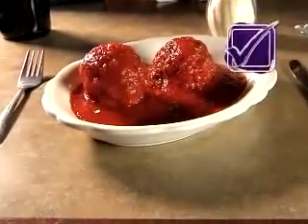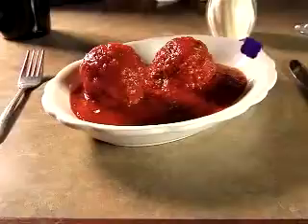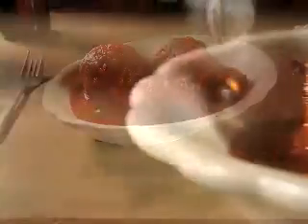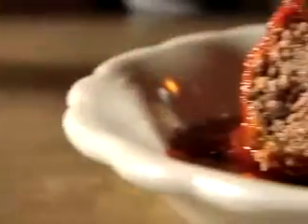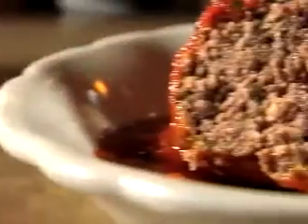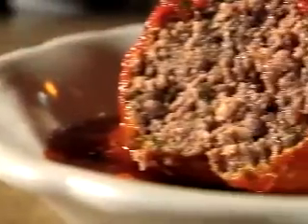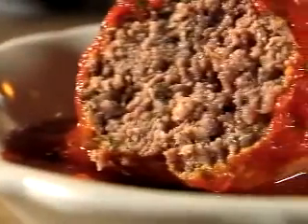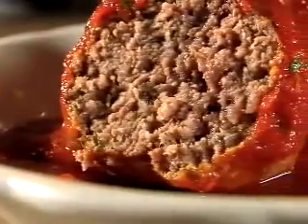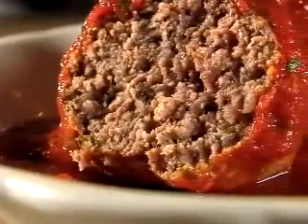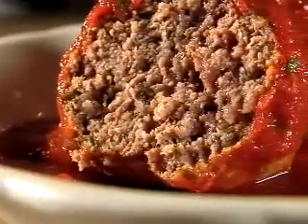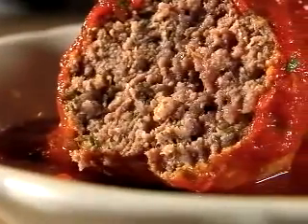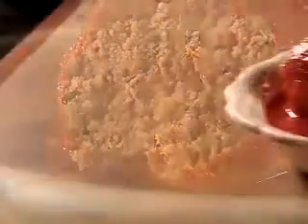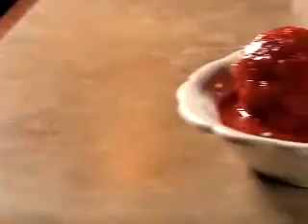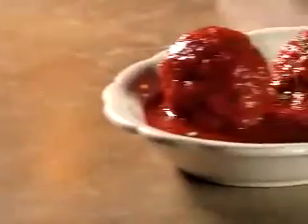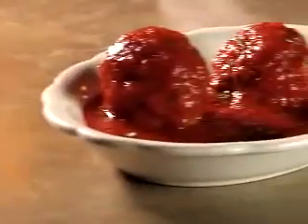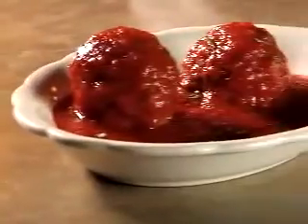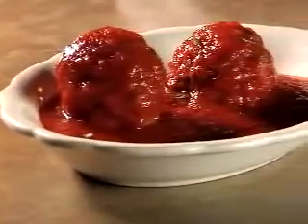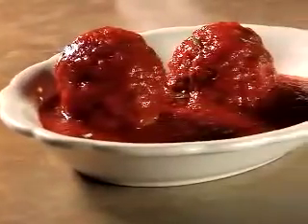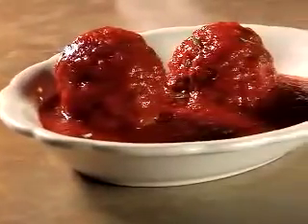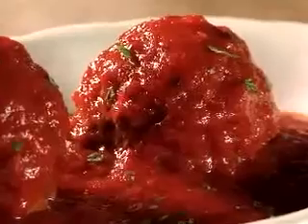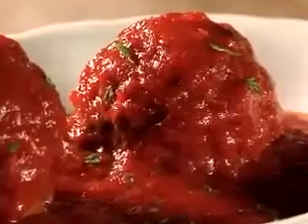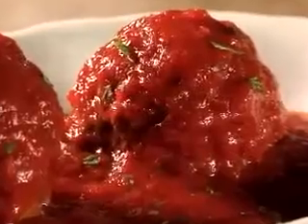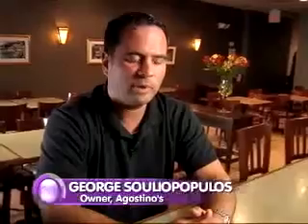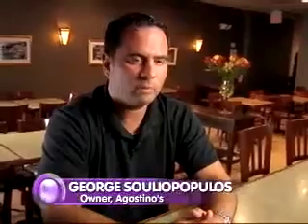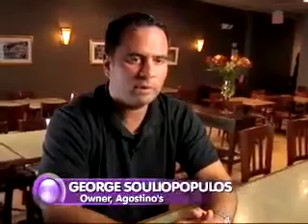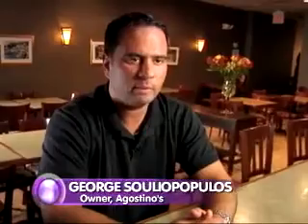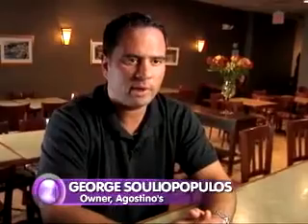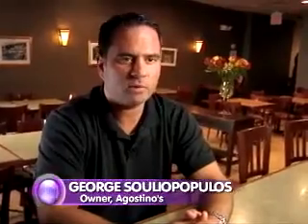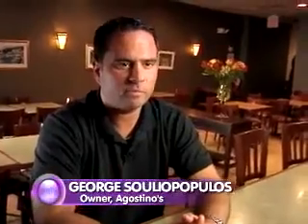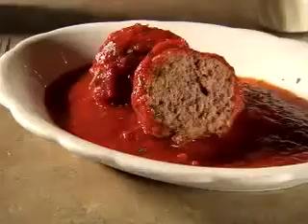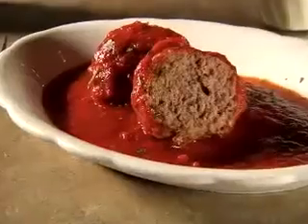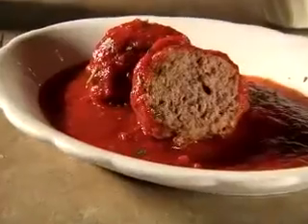Handmade every day — you can get 25, 50, 100. We make them all the time, thousands of them. They're huge, they're moist, they're delicious.